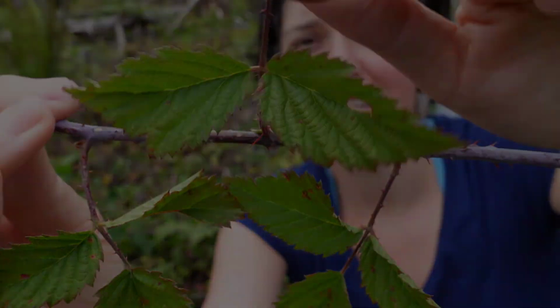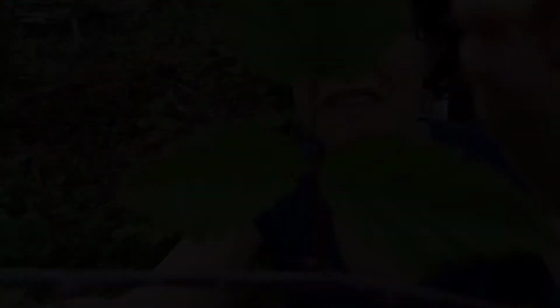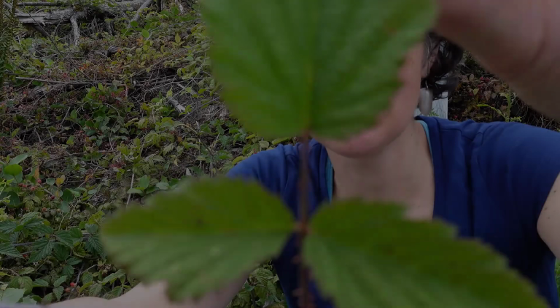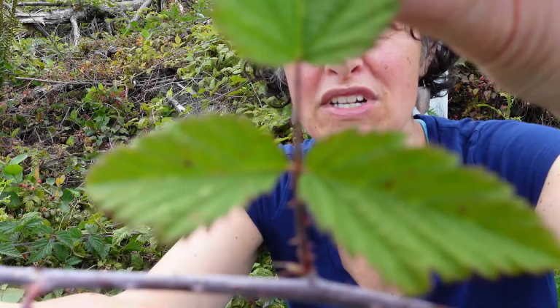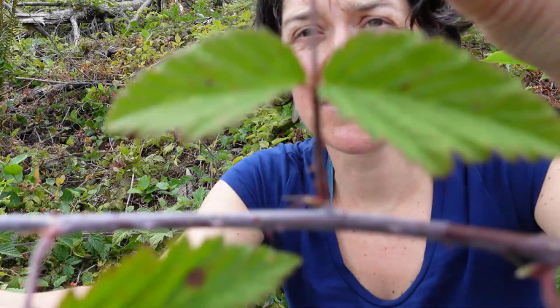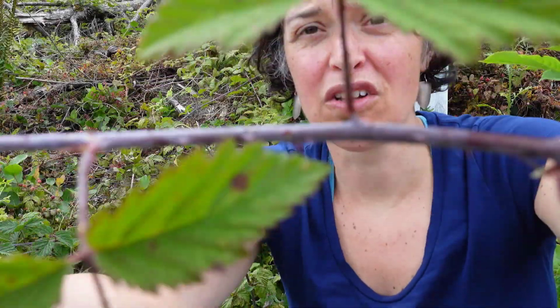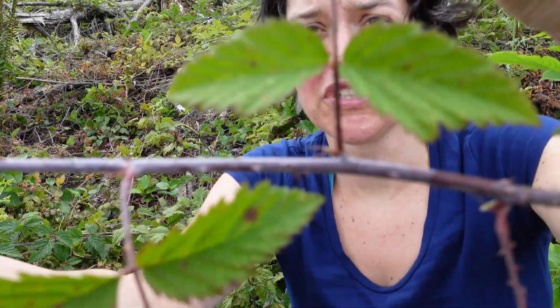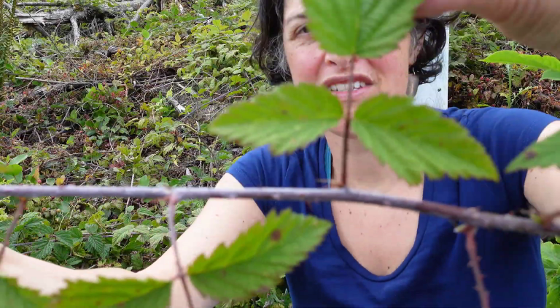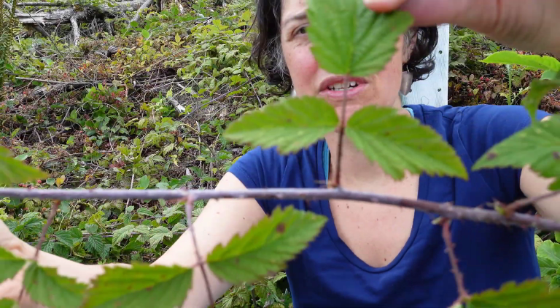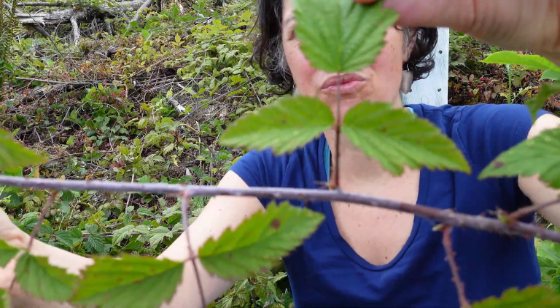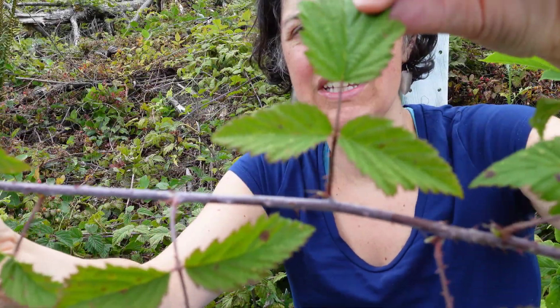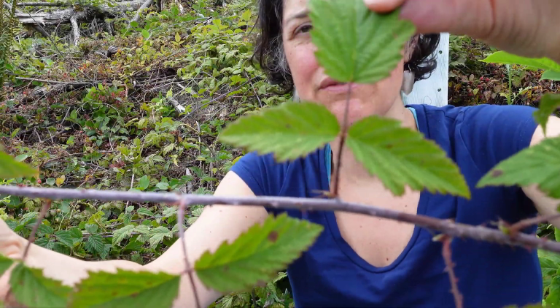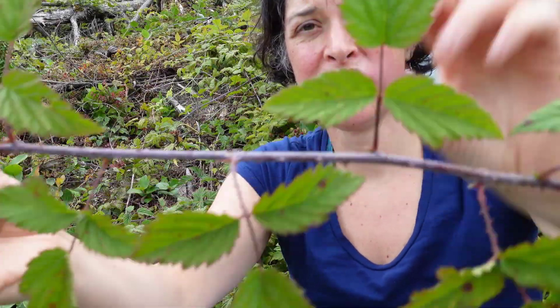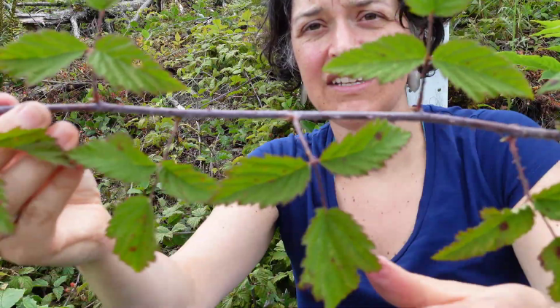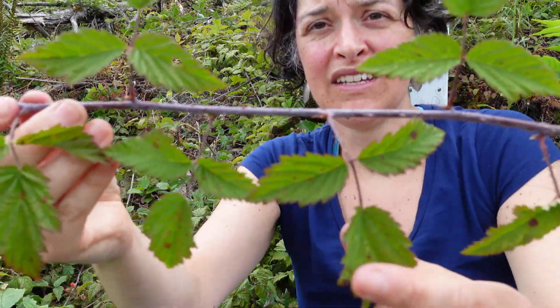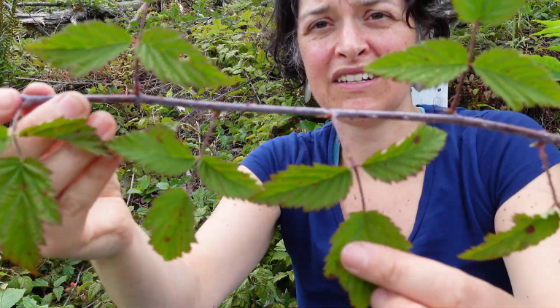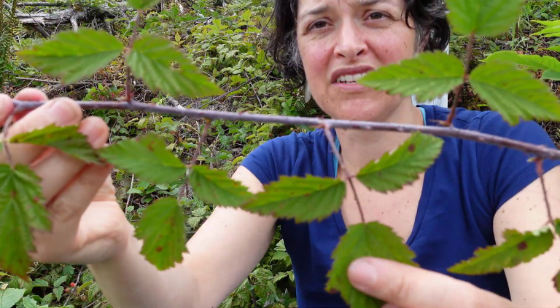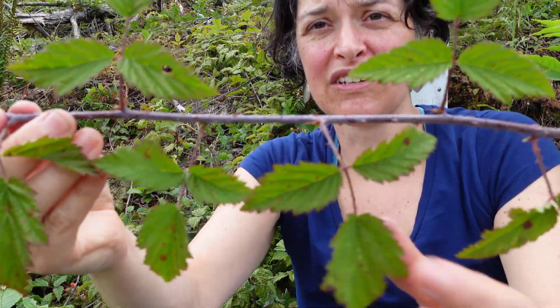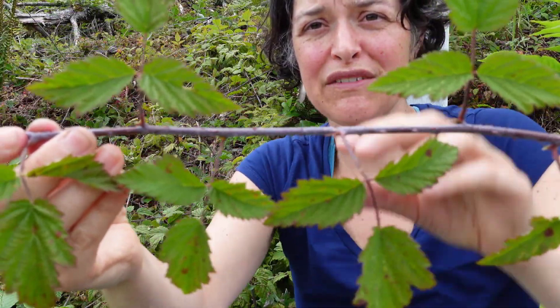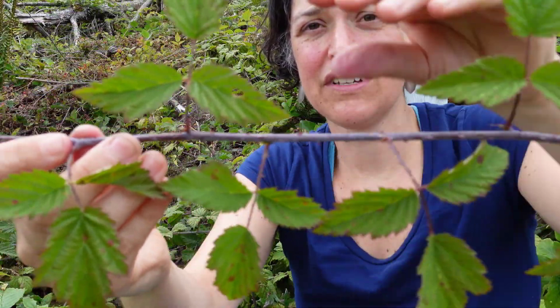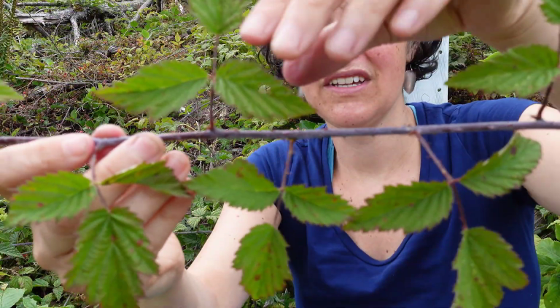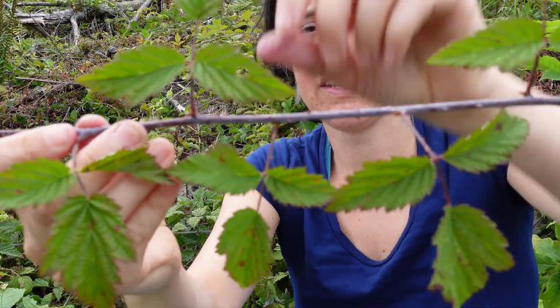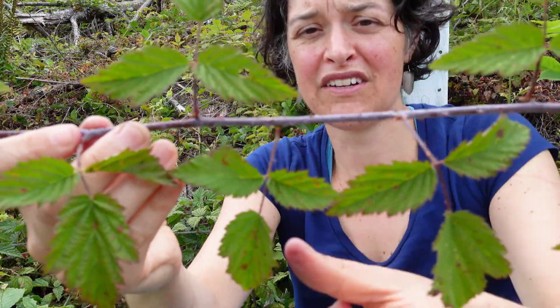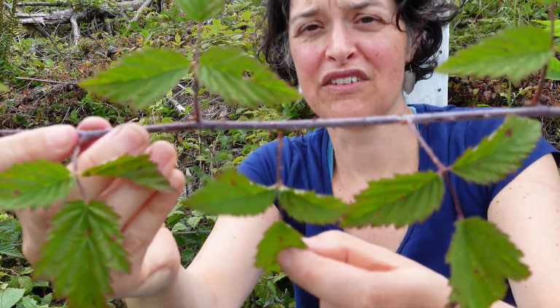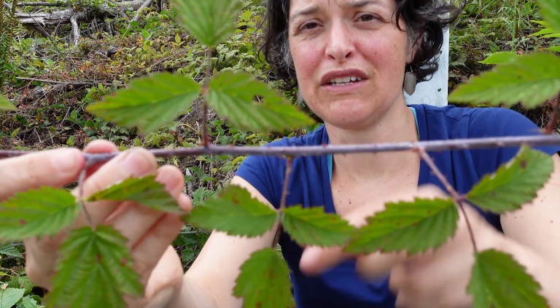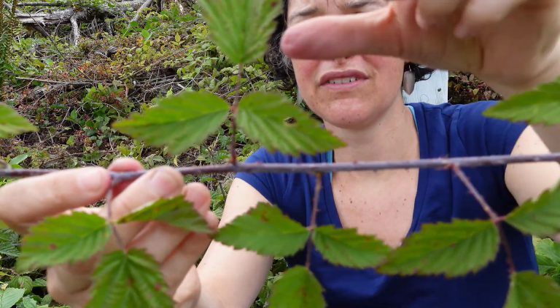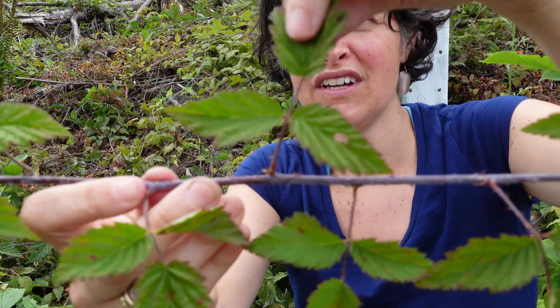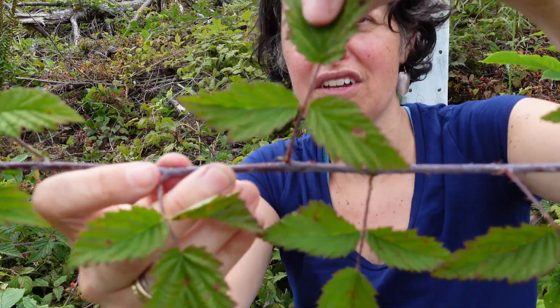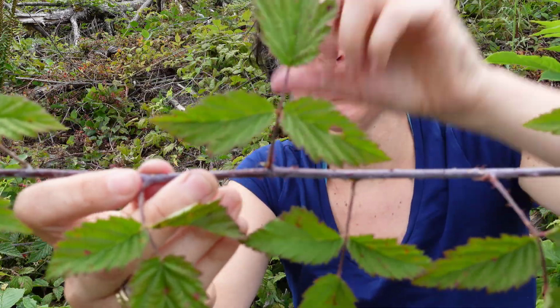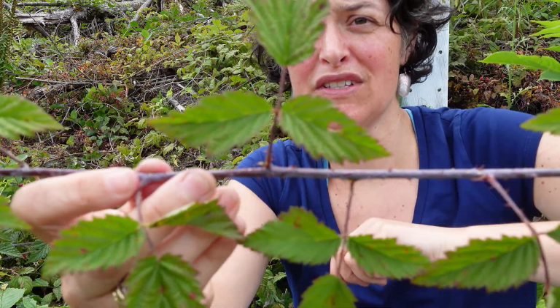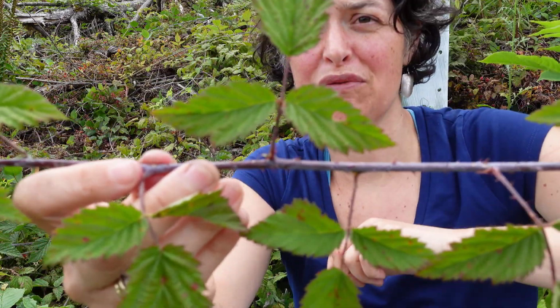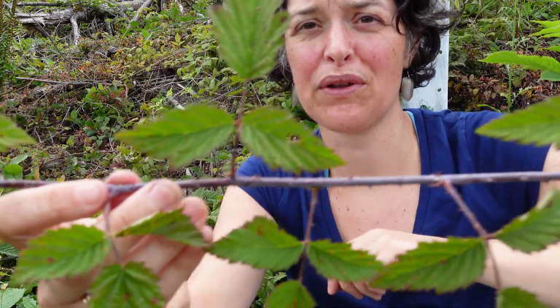The leaf arrangement is alternate — so here's one leaf, here's another leaf, another leaf, another leaf, and so forth.